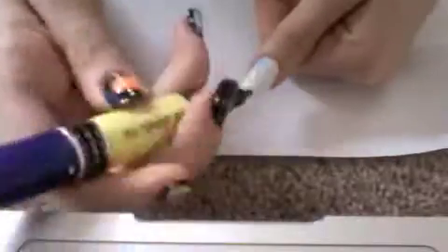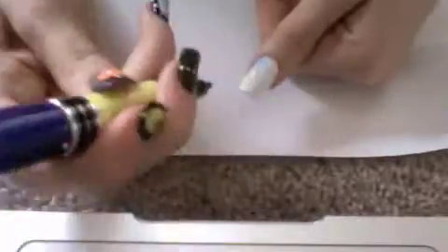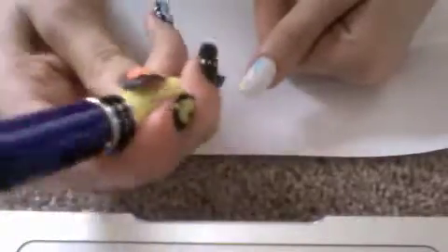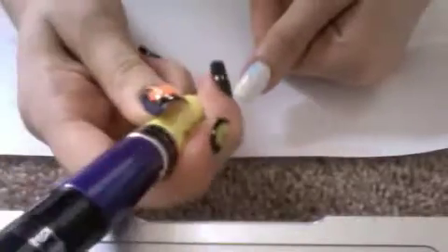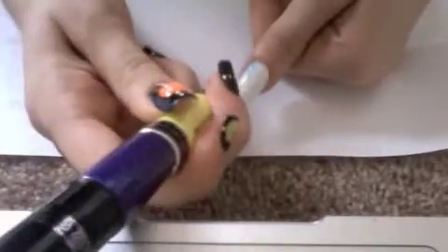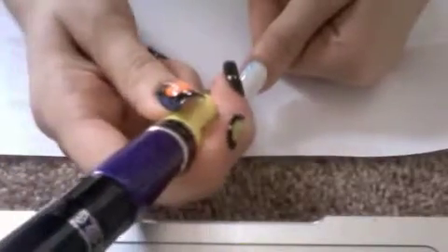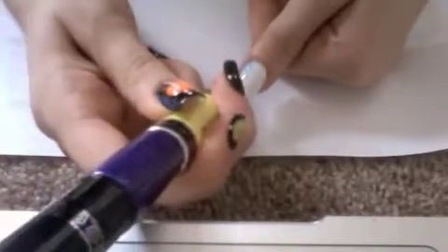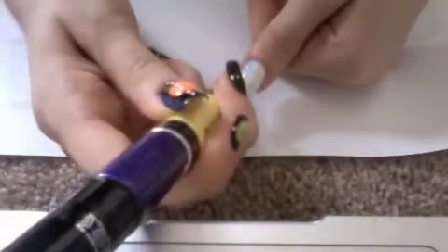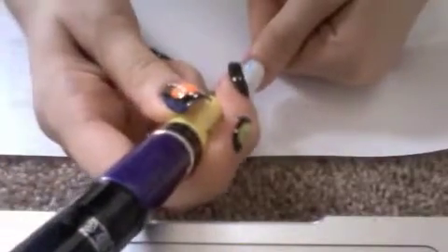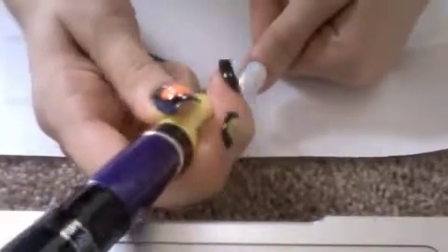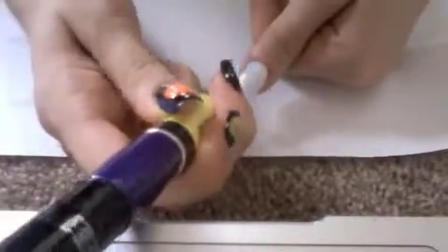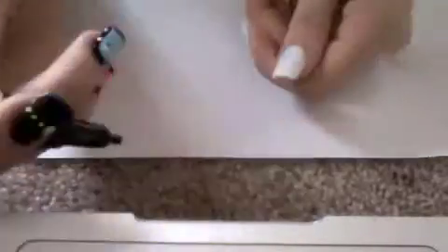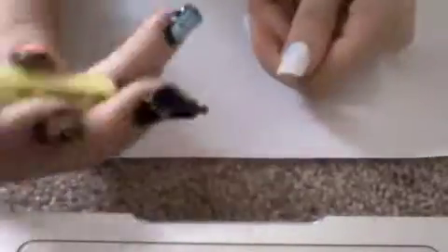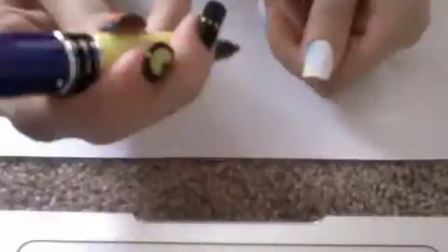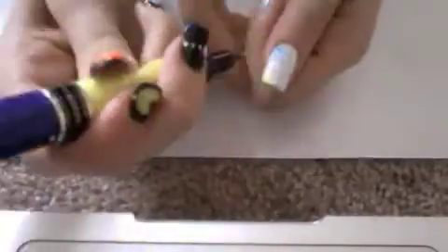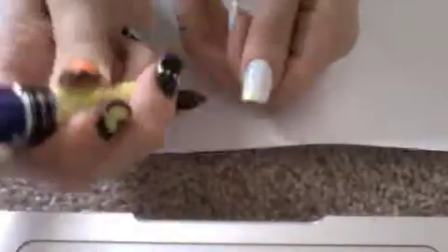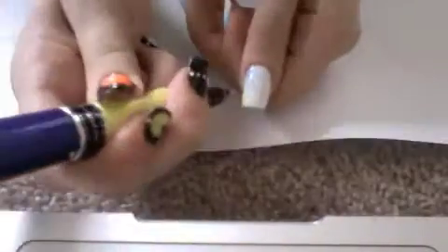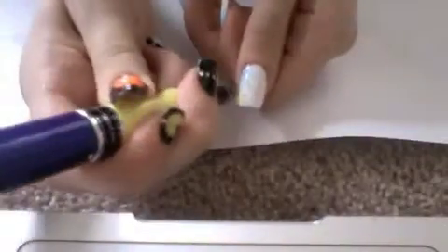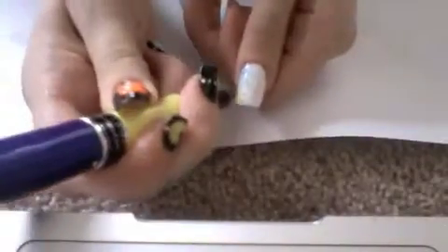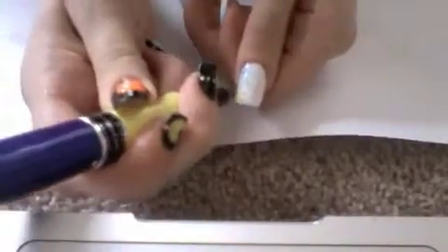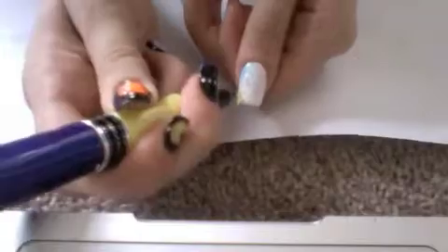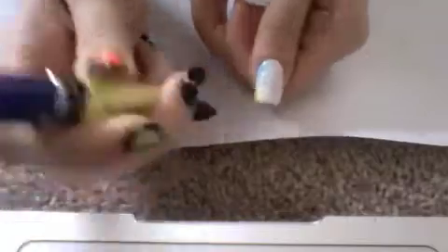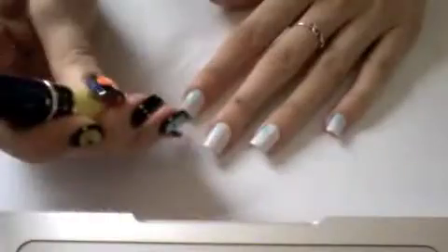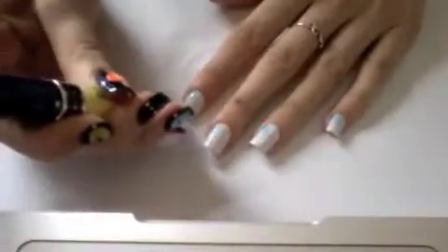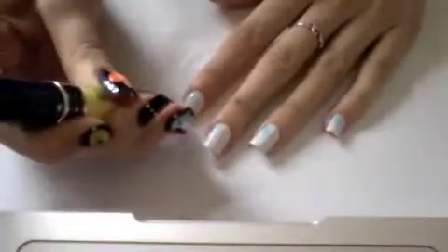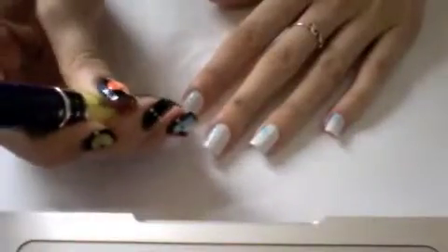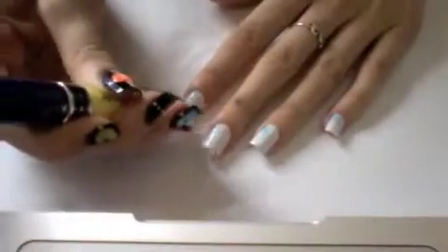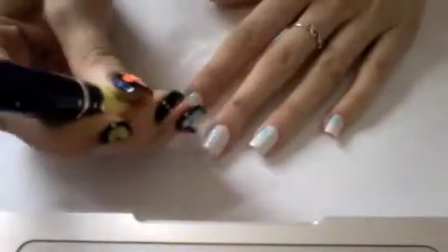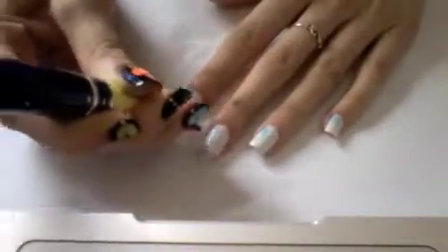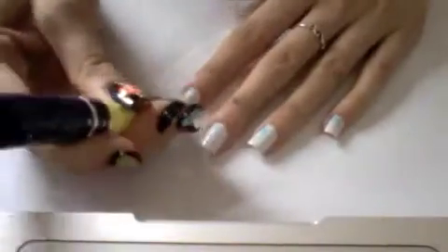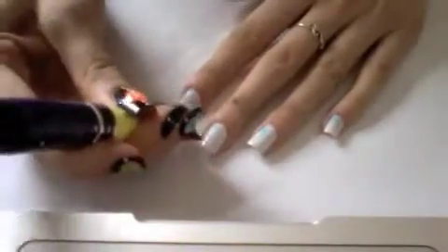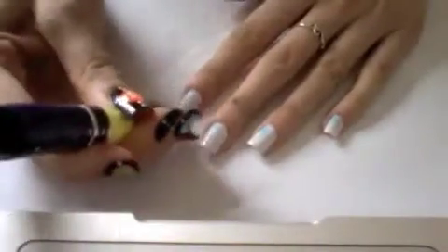Using a yellow — I used Mooji Nail Art's Lemon Yellow — repeat the splatter and spot design in another corner of your nail.